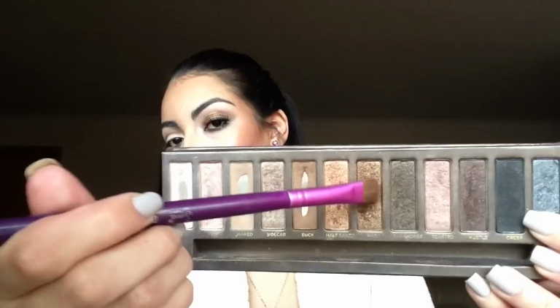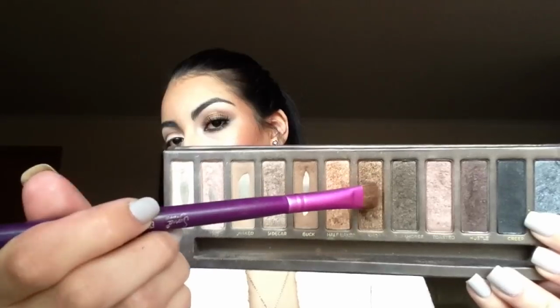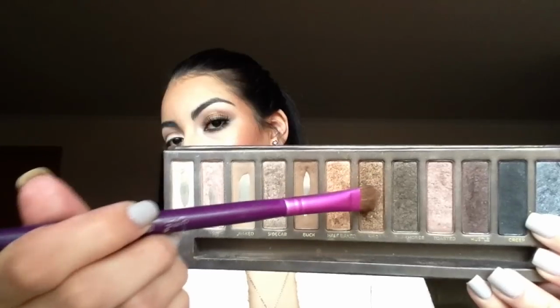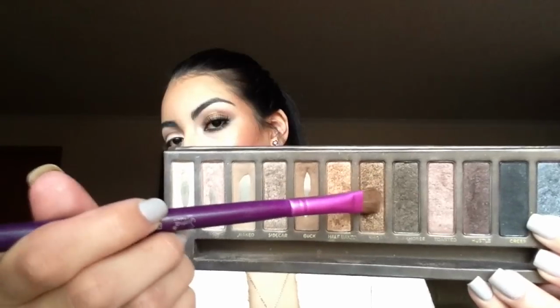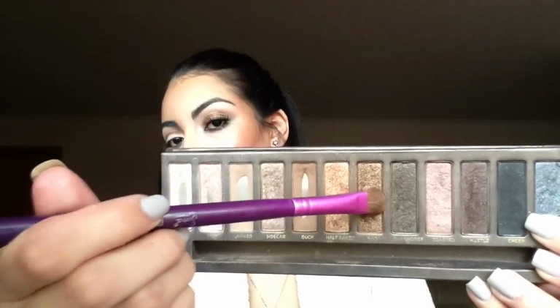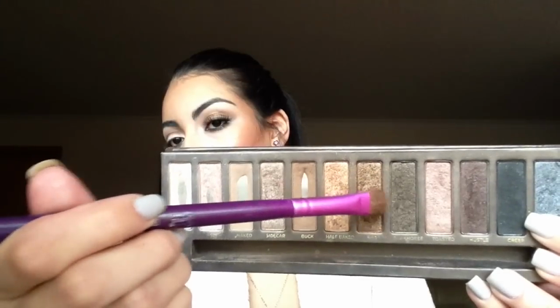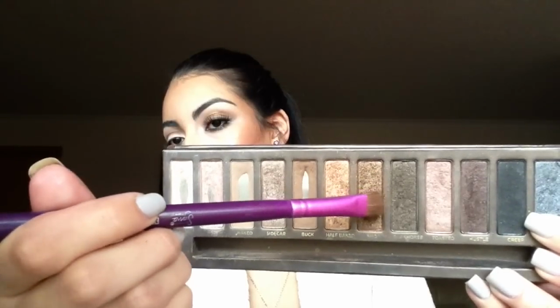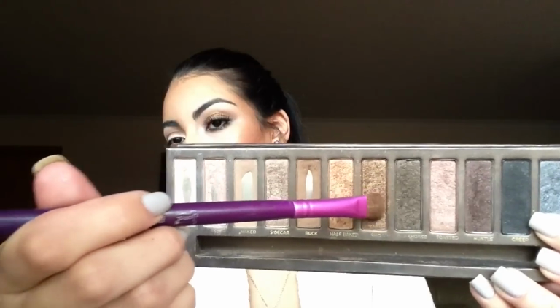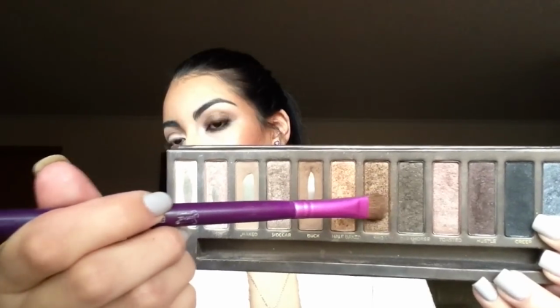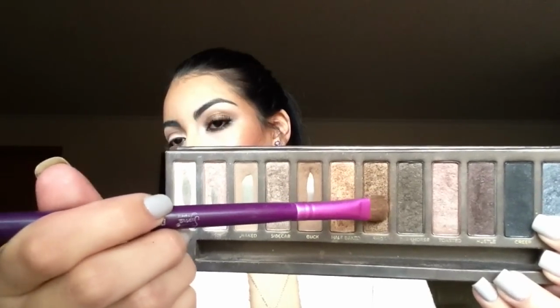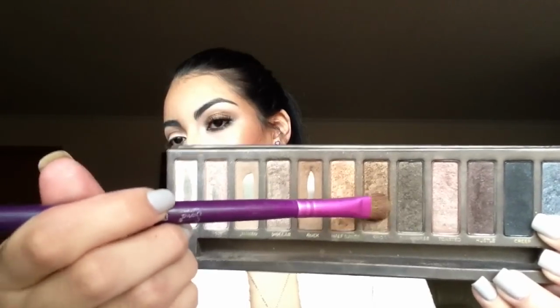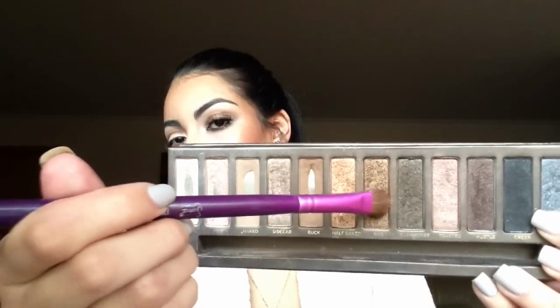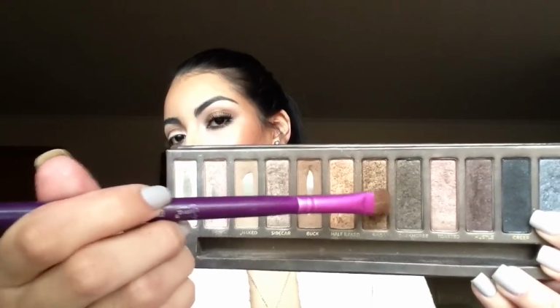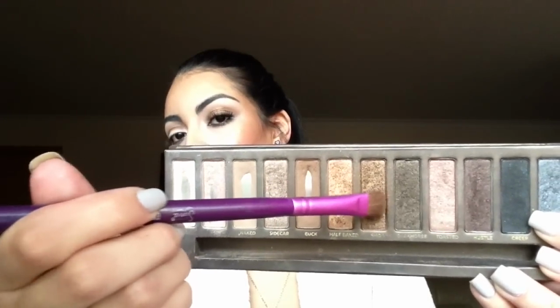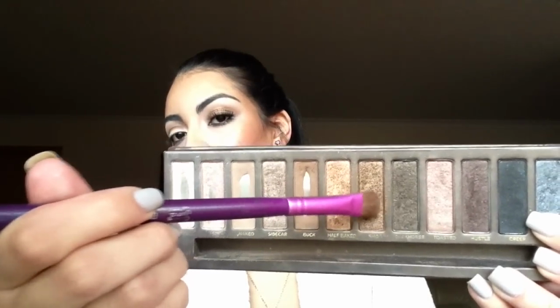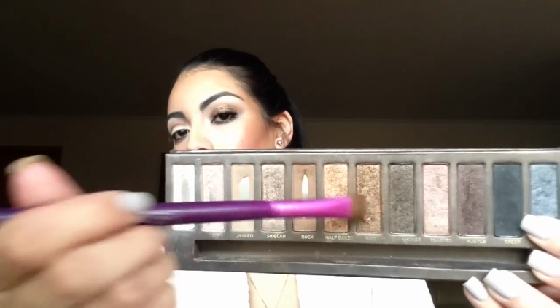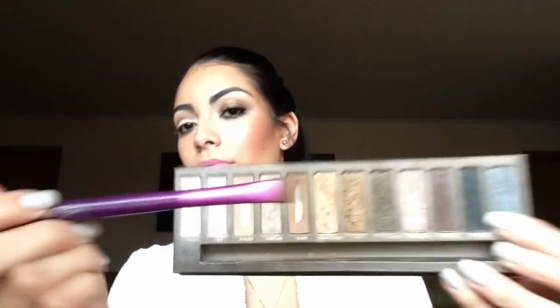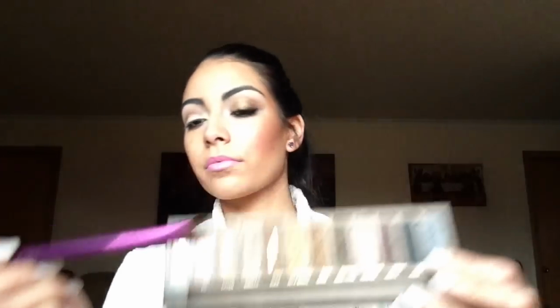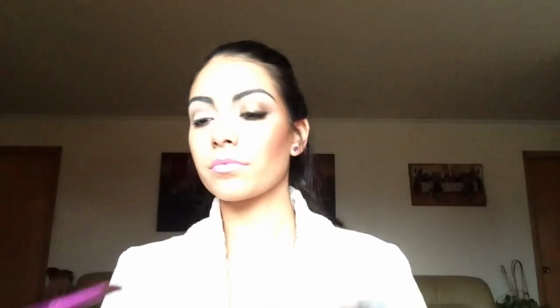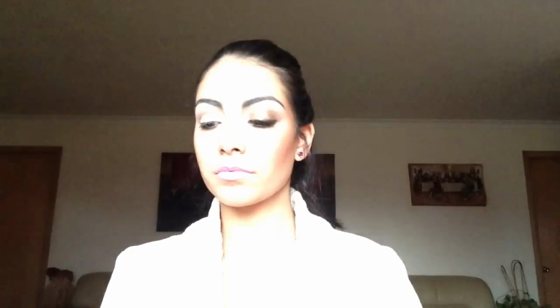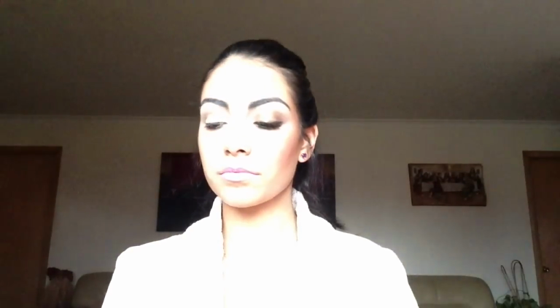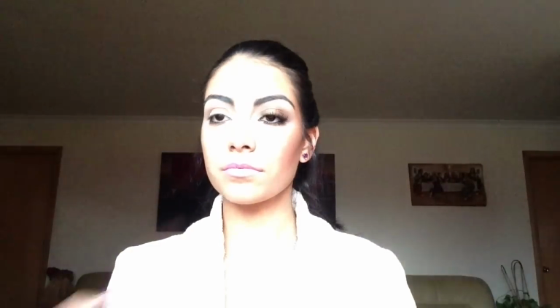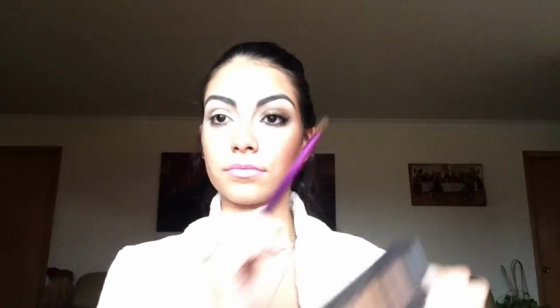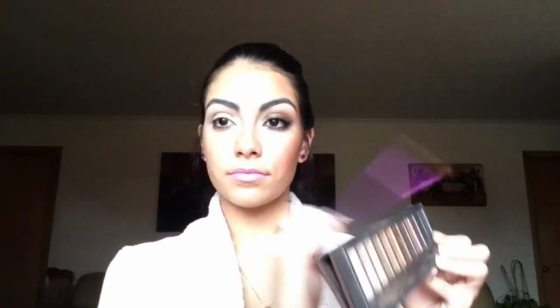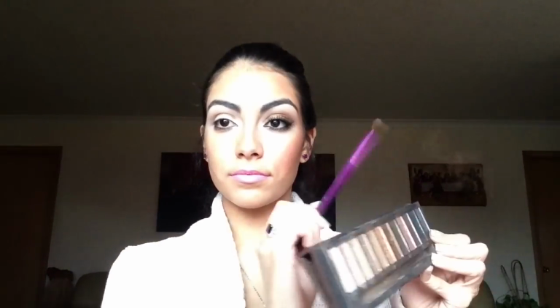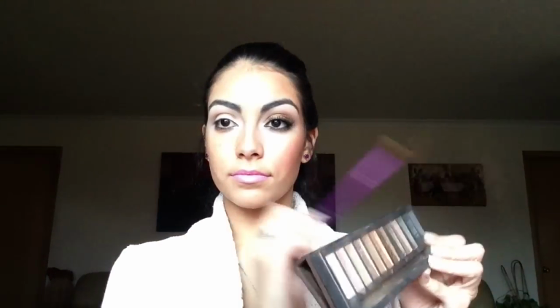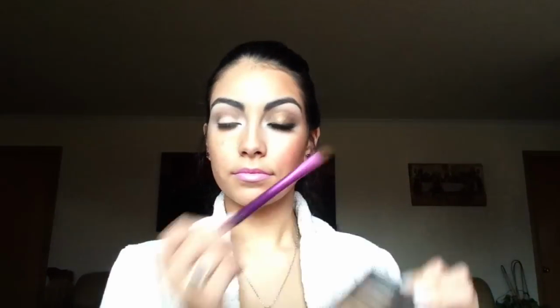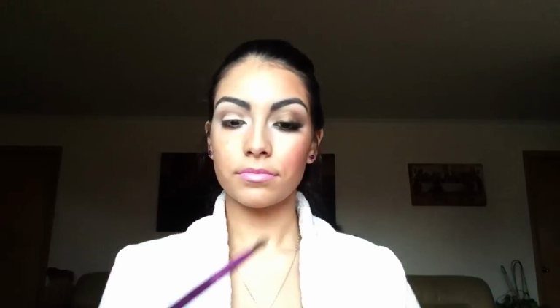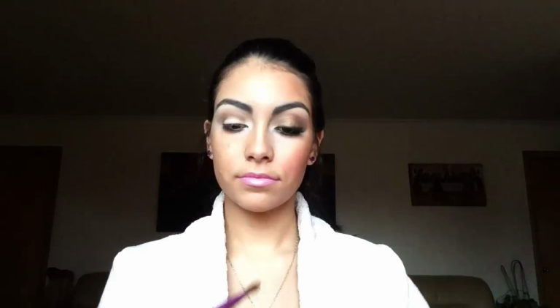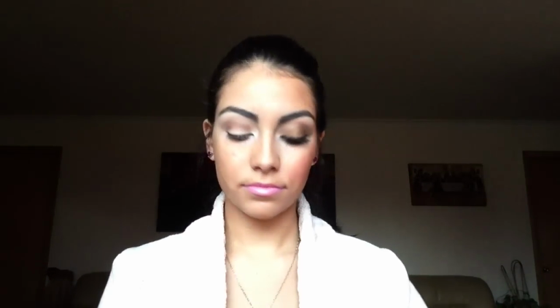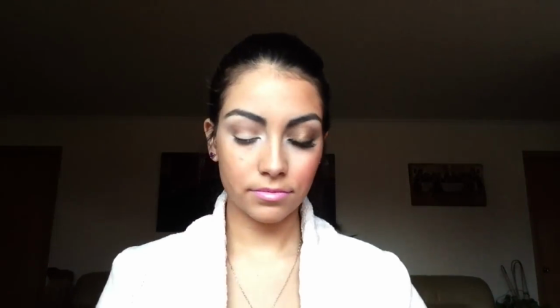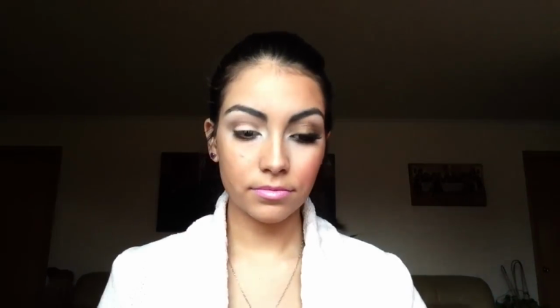Then taking Smog and a flat shader brush, I'm going to place this all over my entire lid.